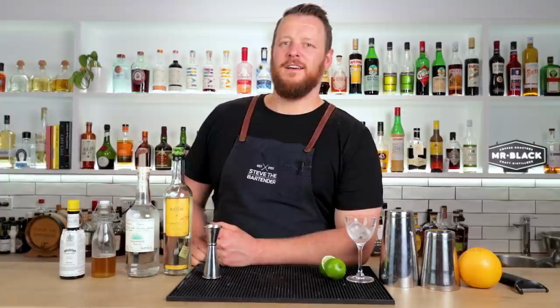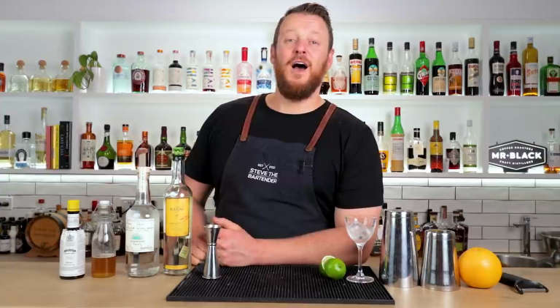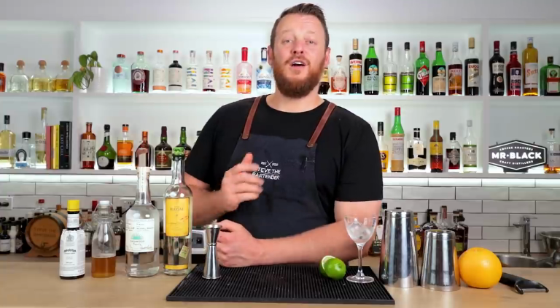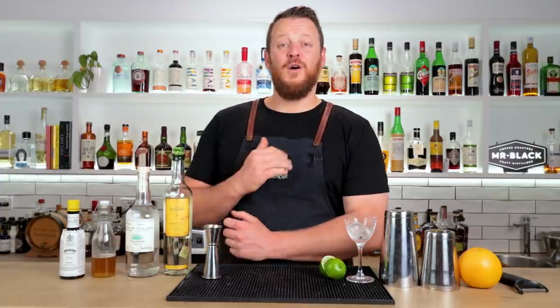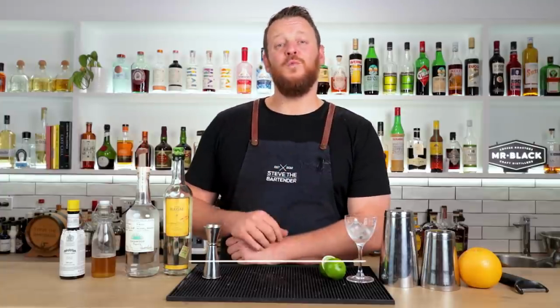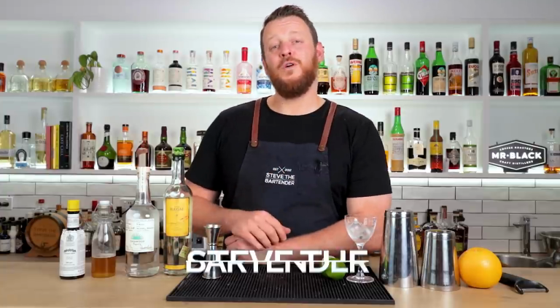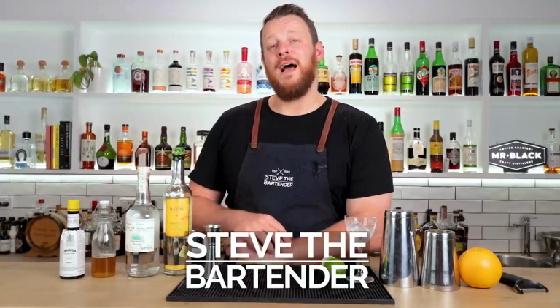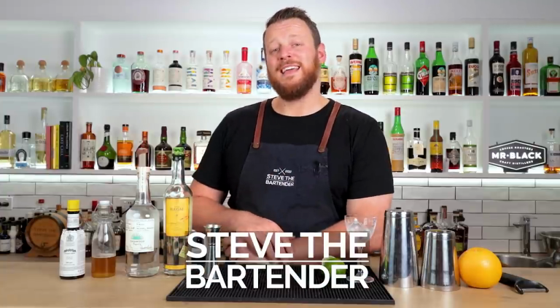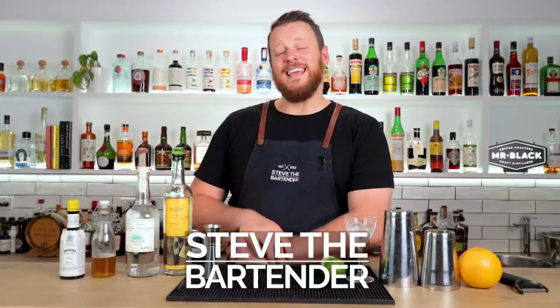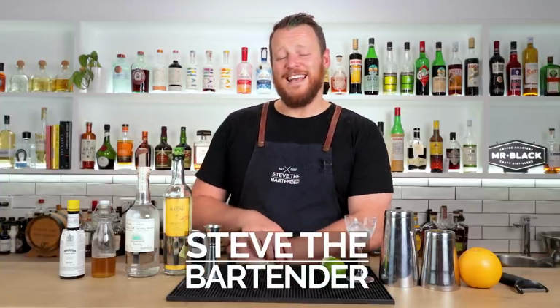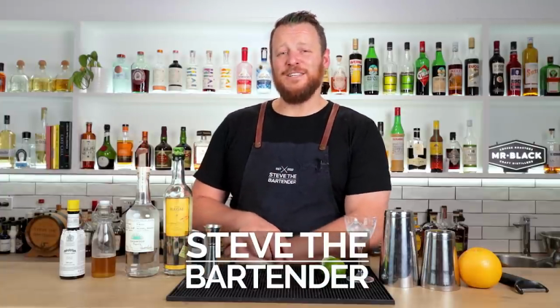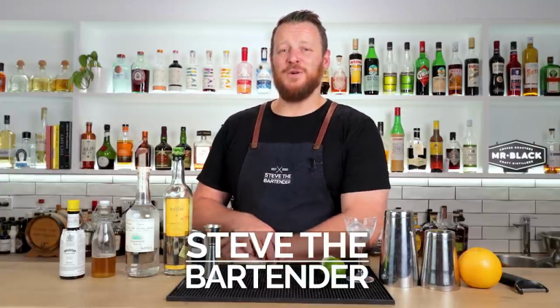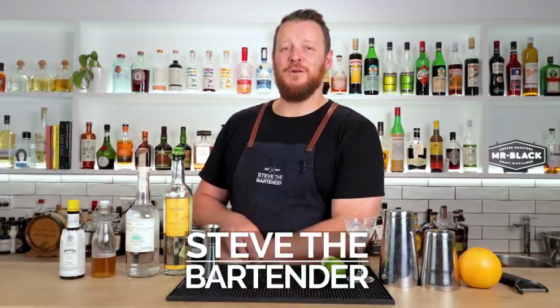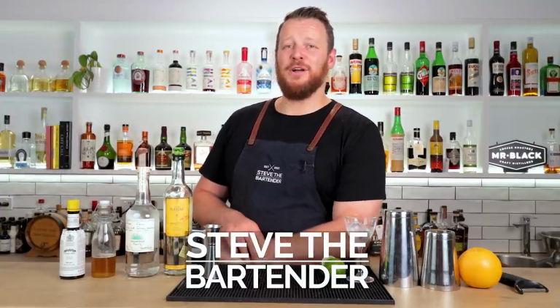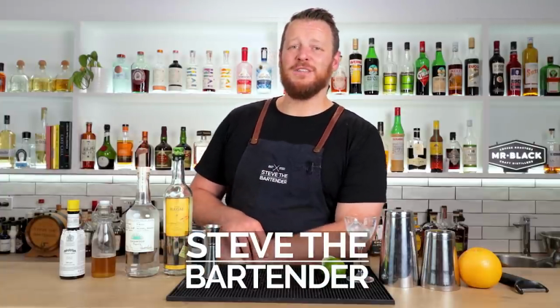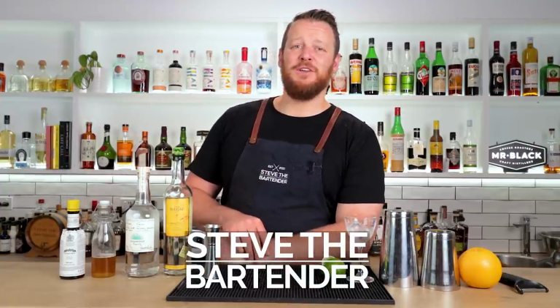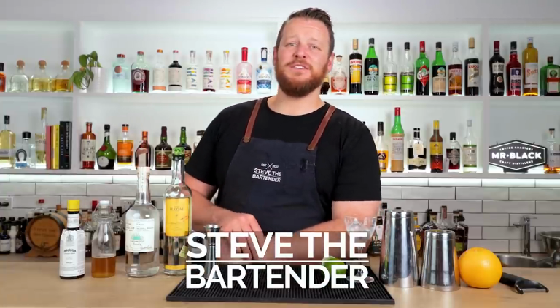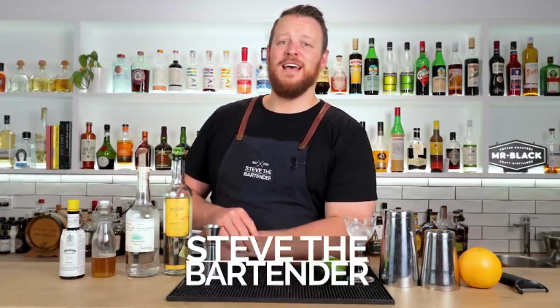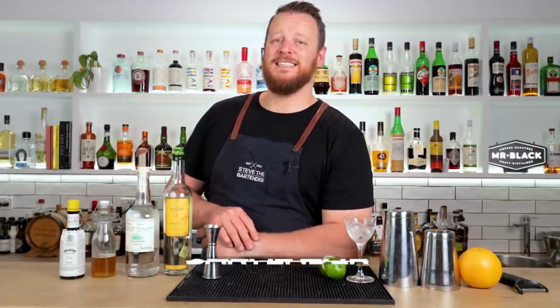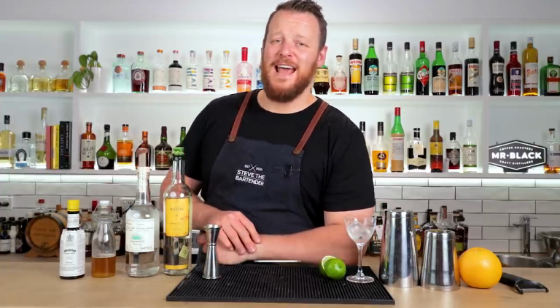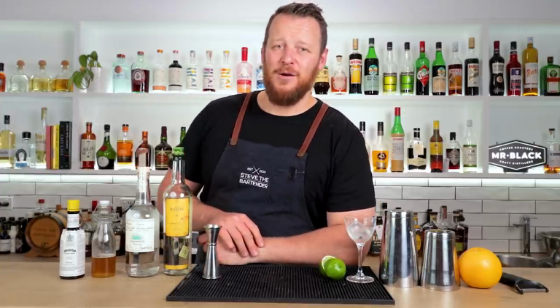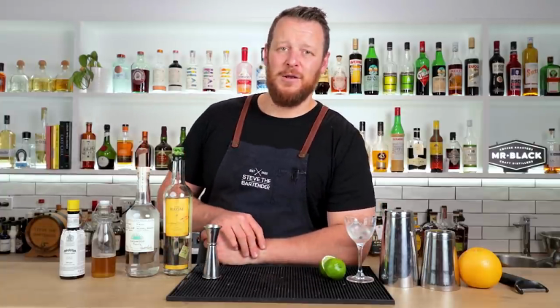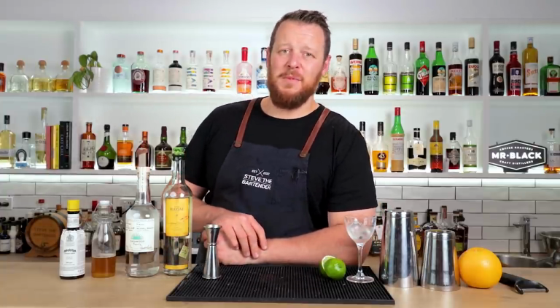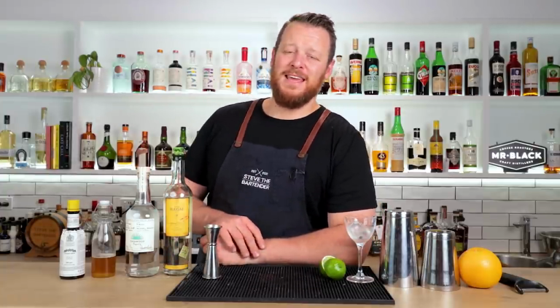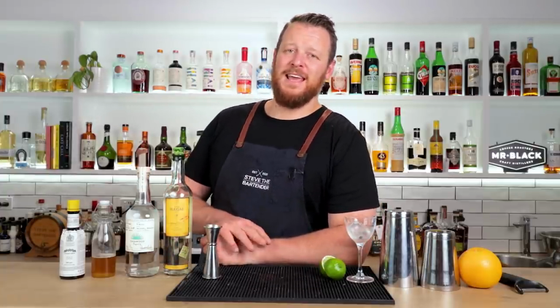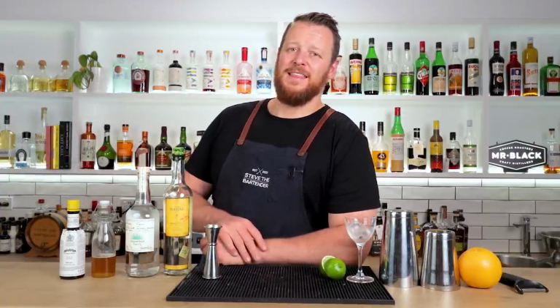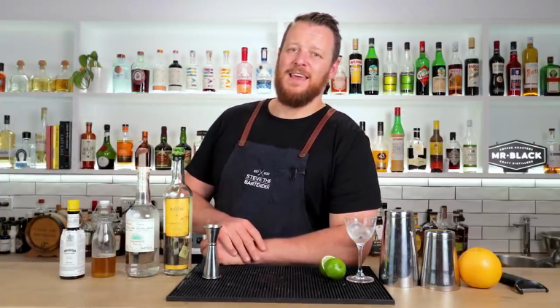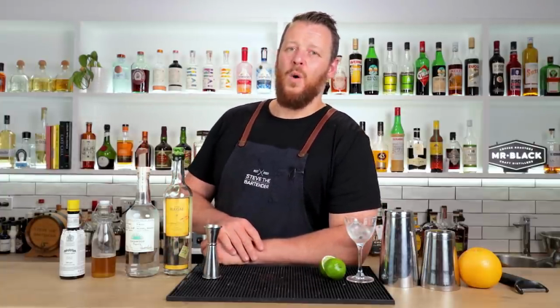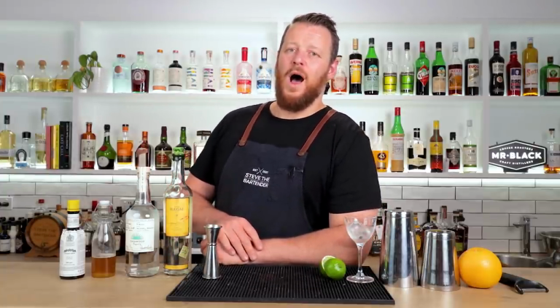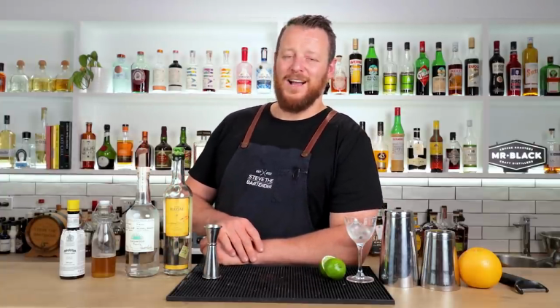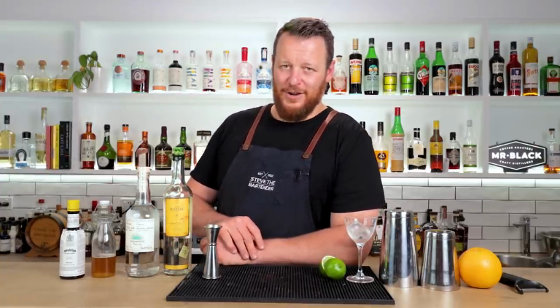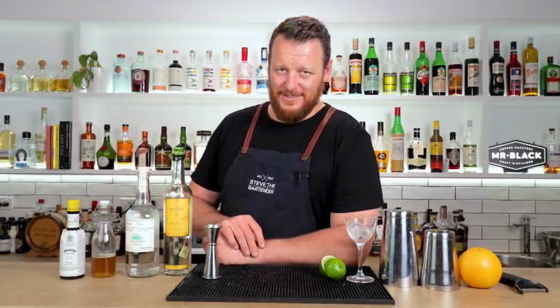Hello everyone, welcome back yet again to another one of my cocktail videos. Today I'm going to be making the Oaxaca Nights.